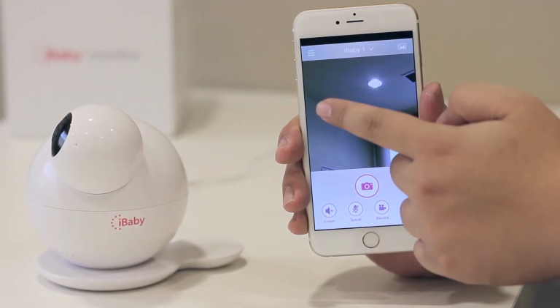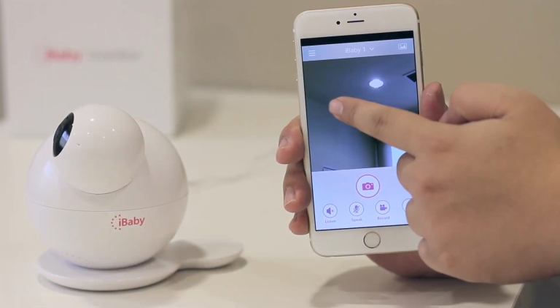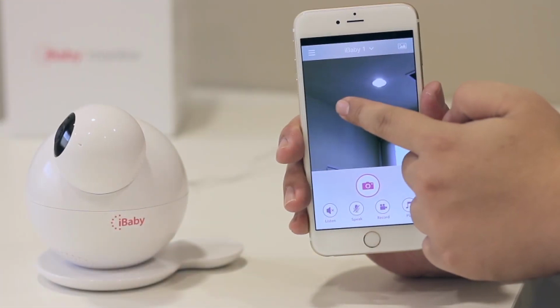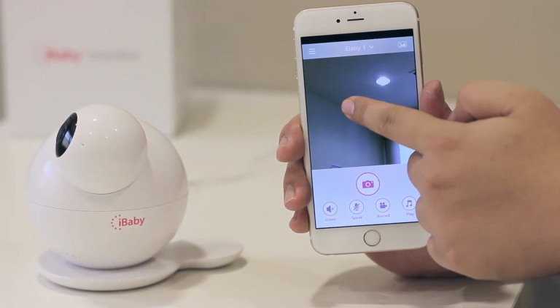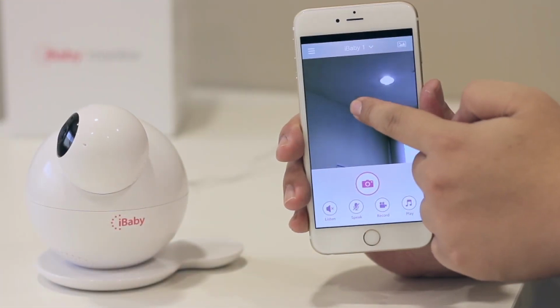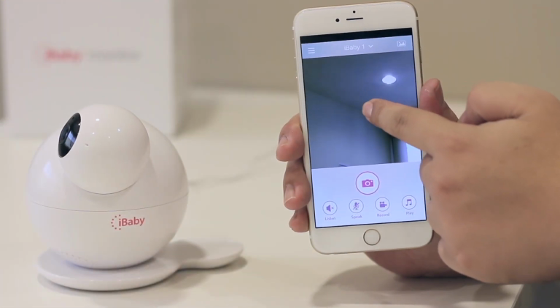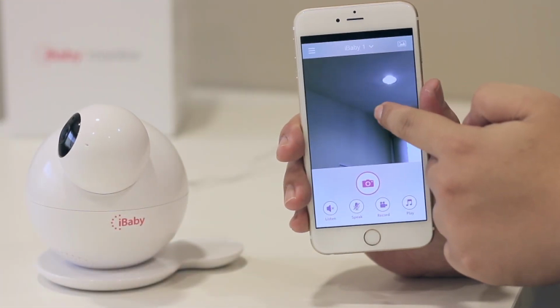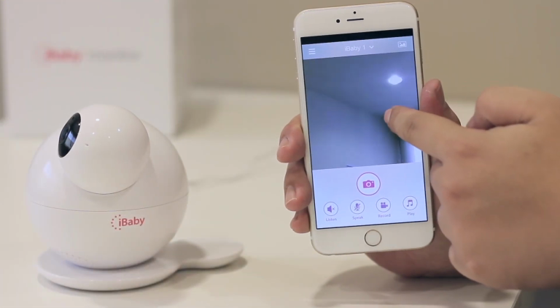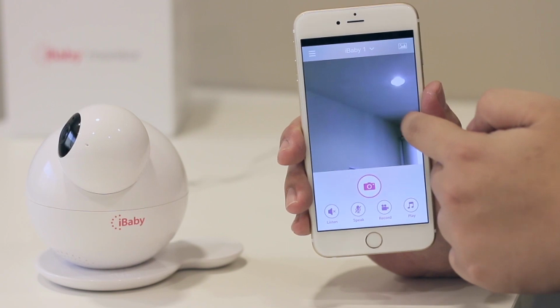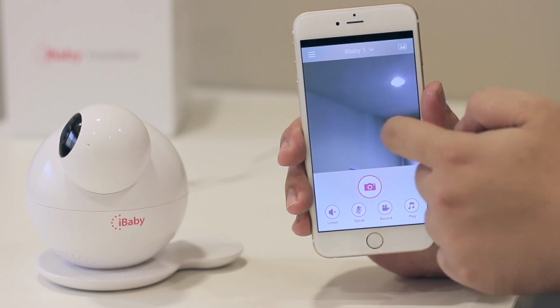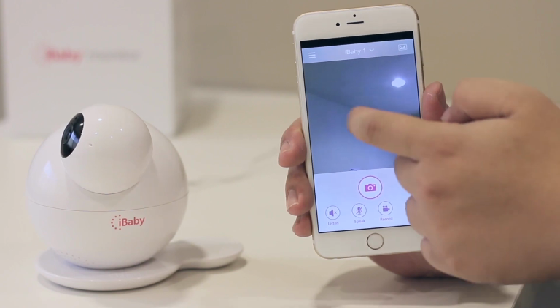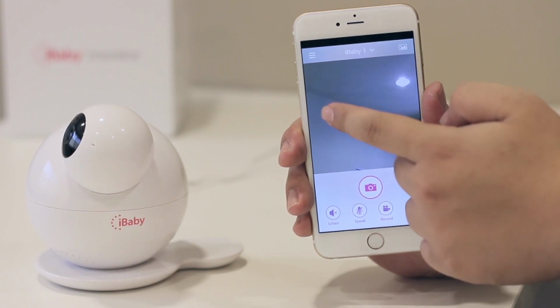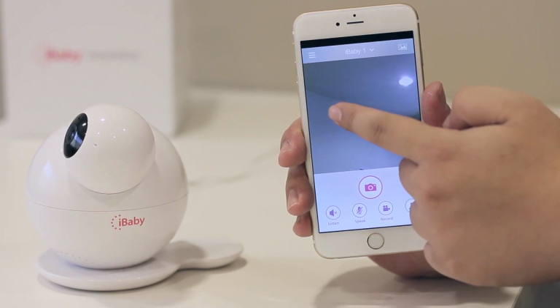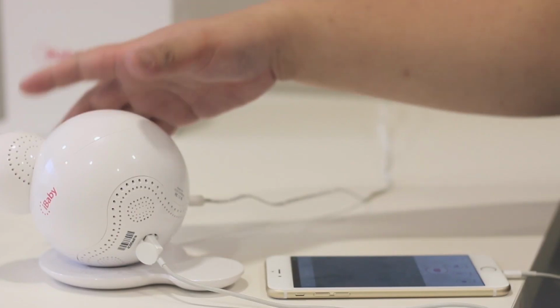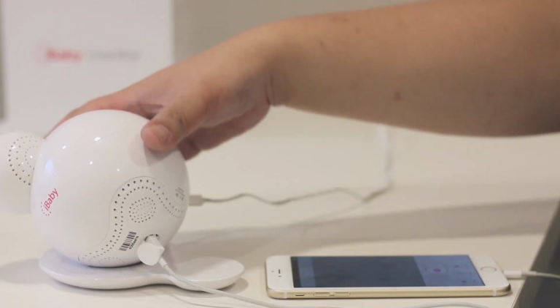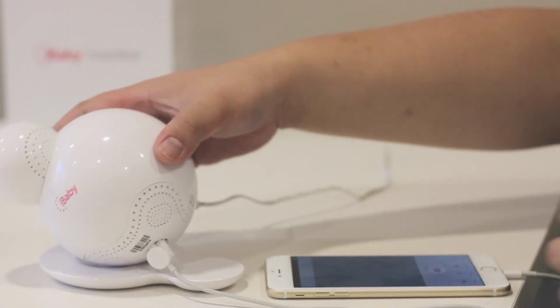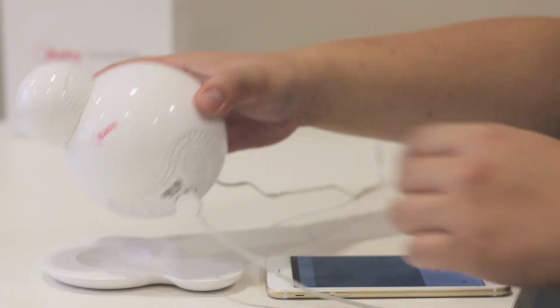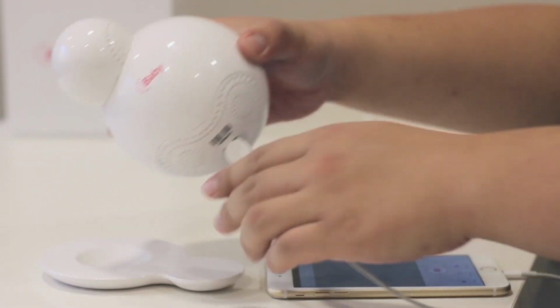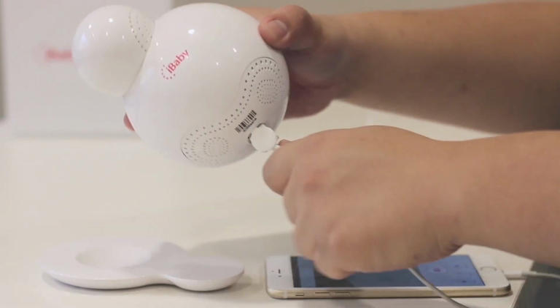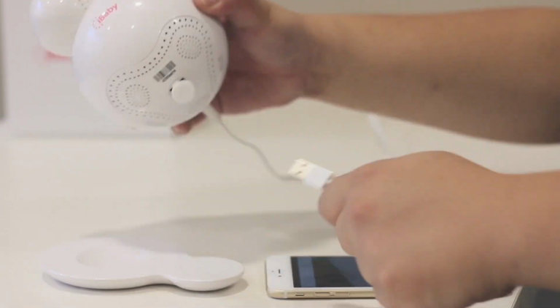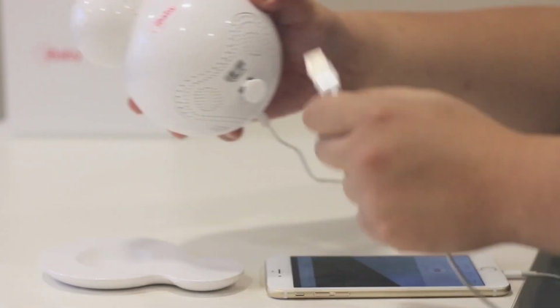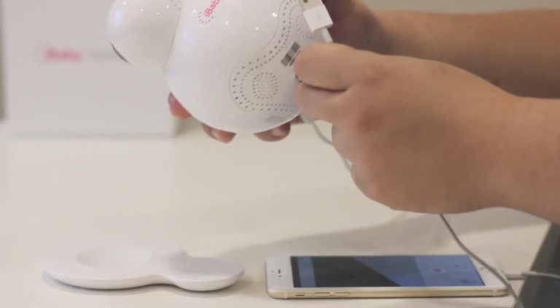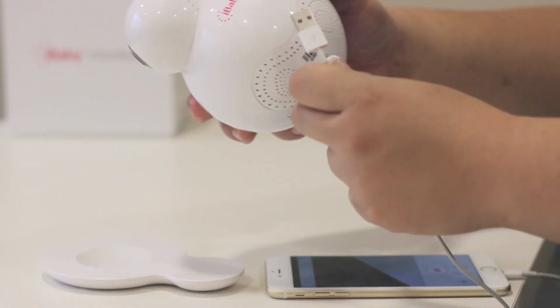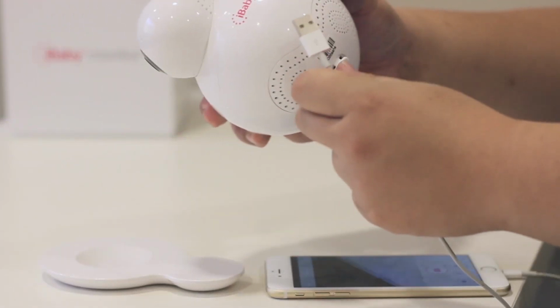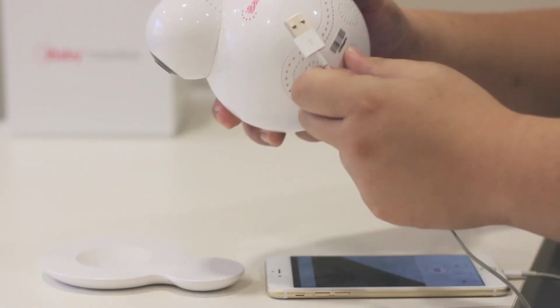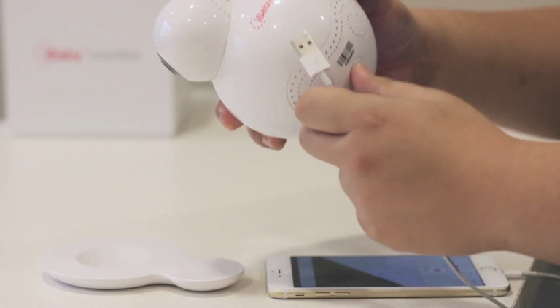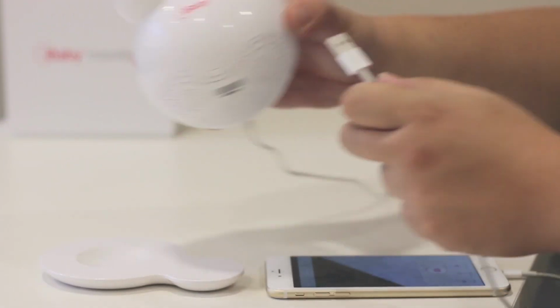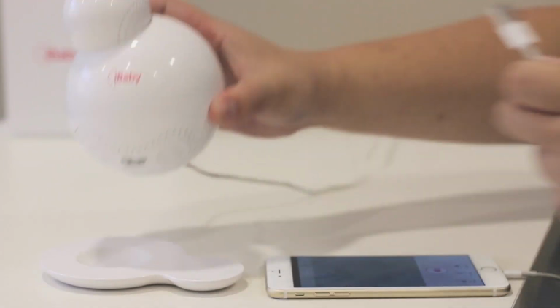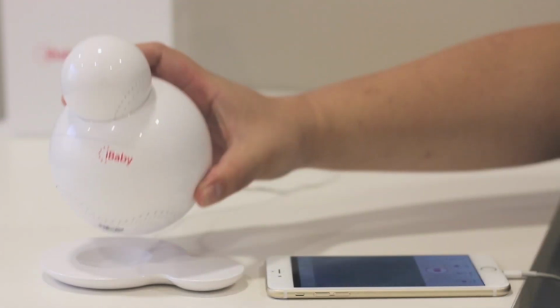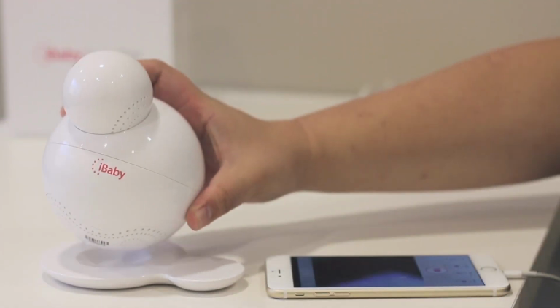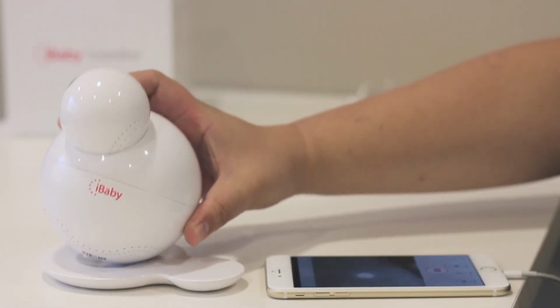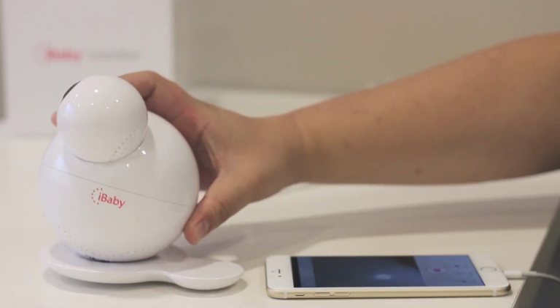Swipe your finger to move the camera angle. Unplug the USB cable and enjoy using your monitor.